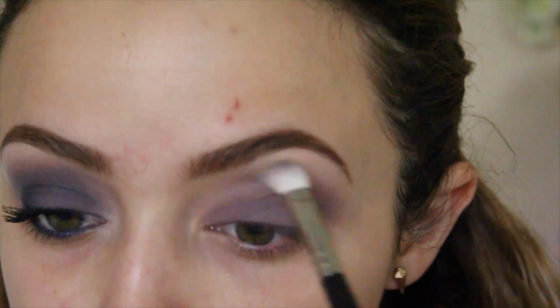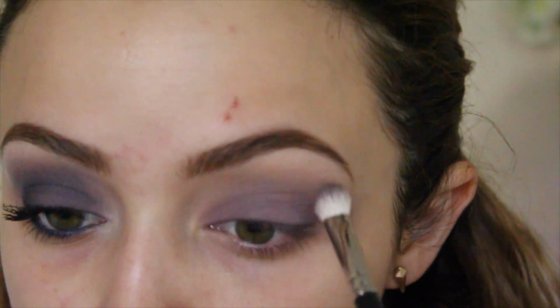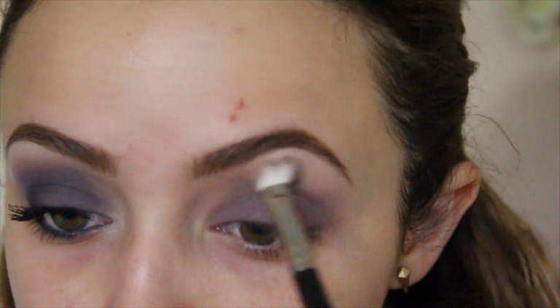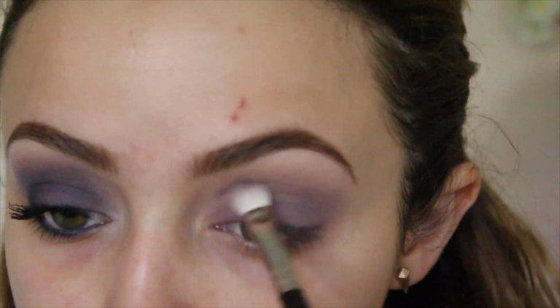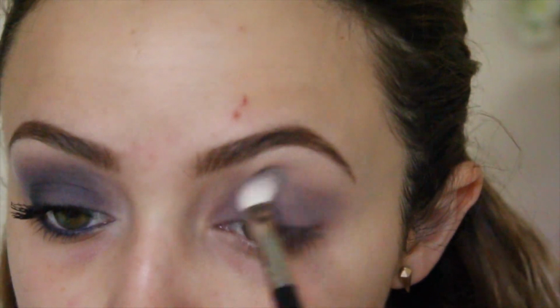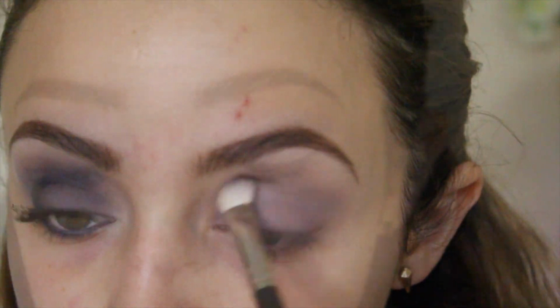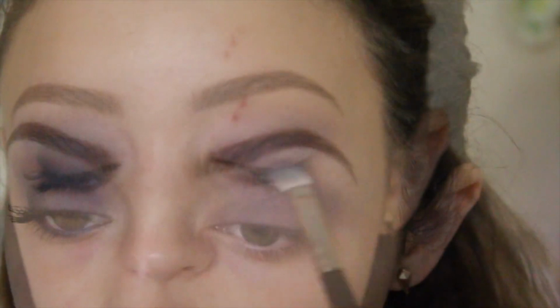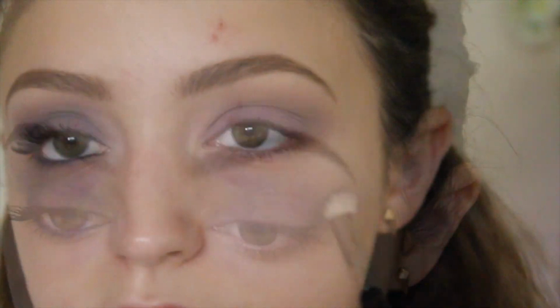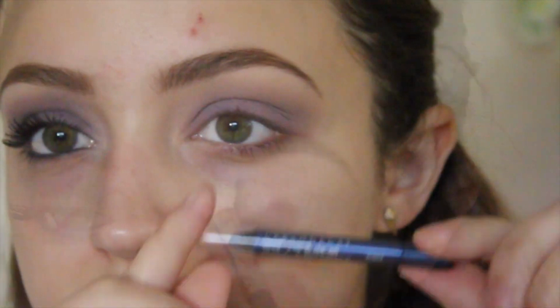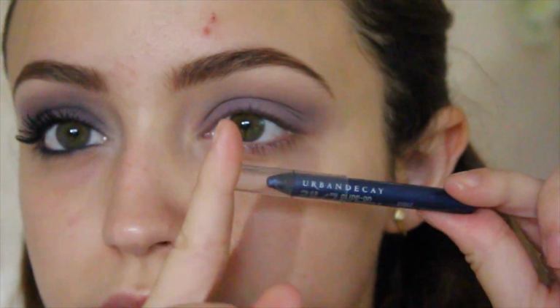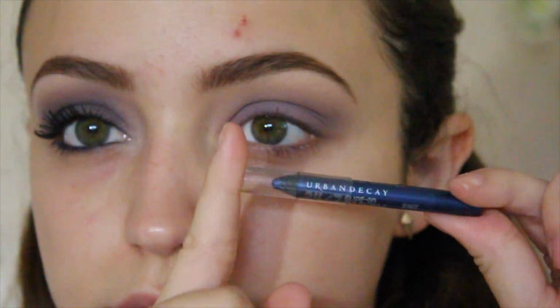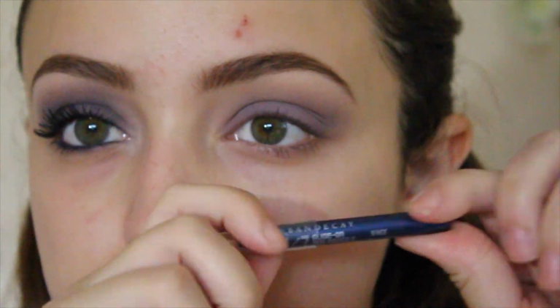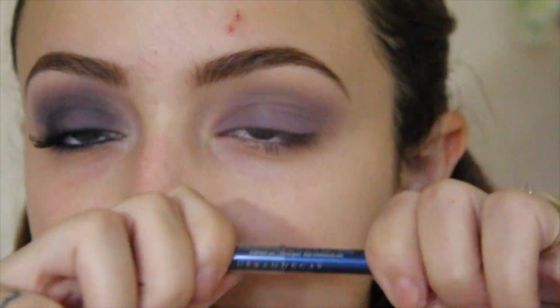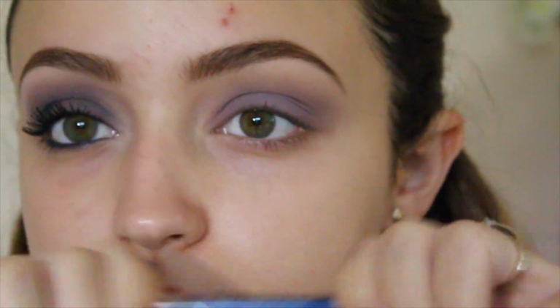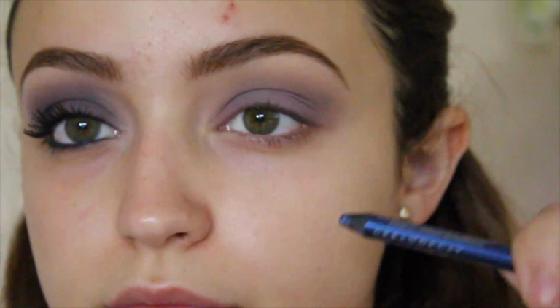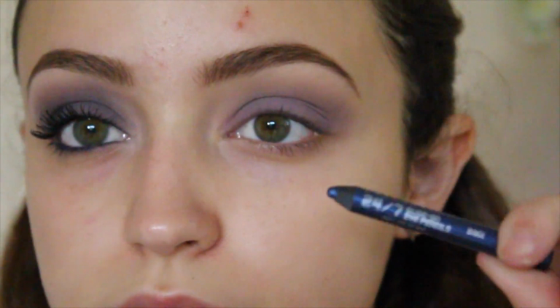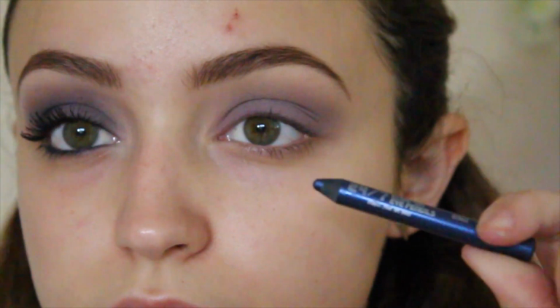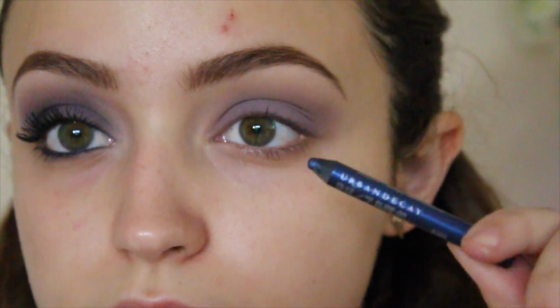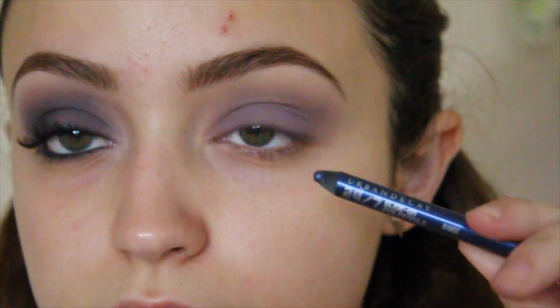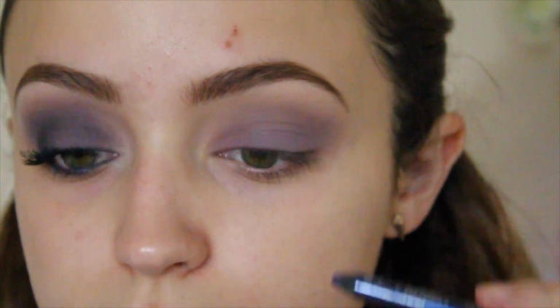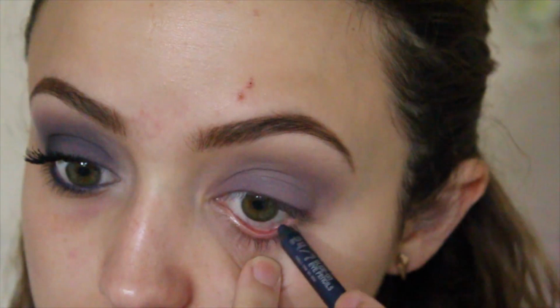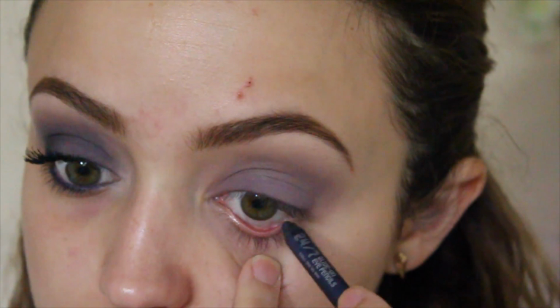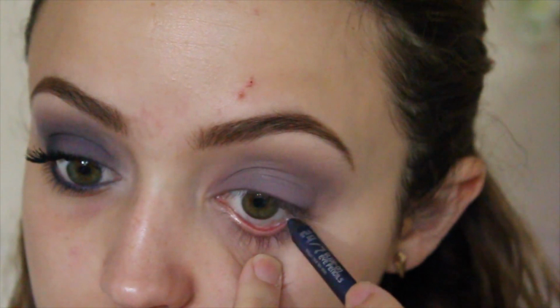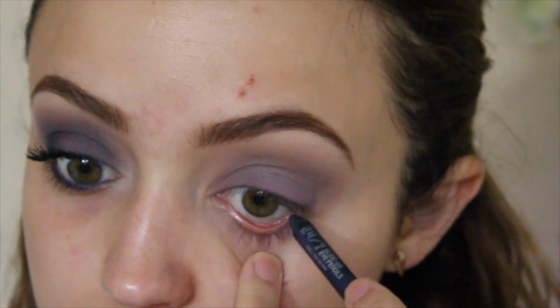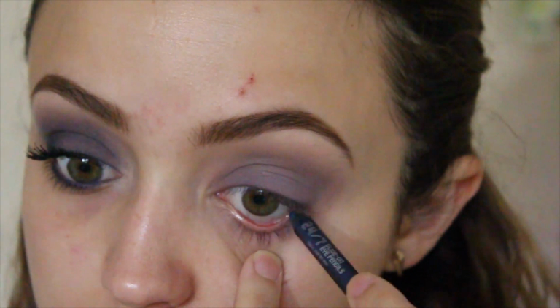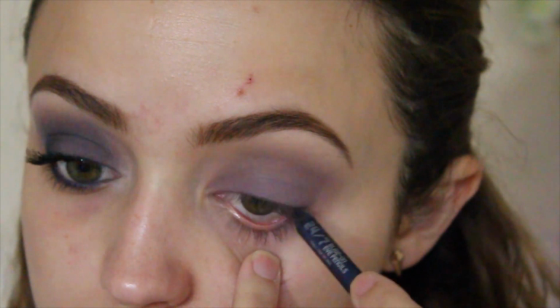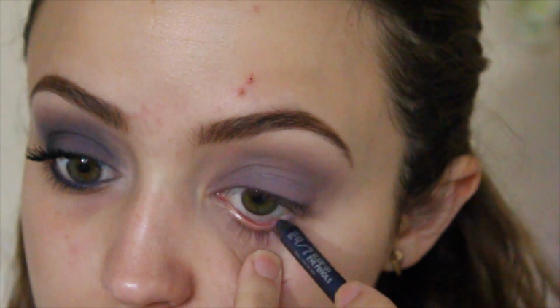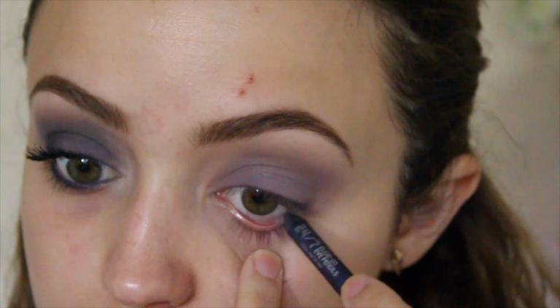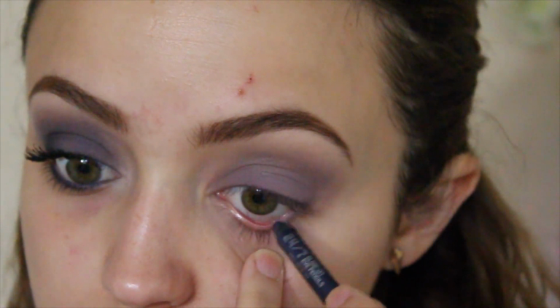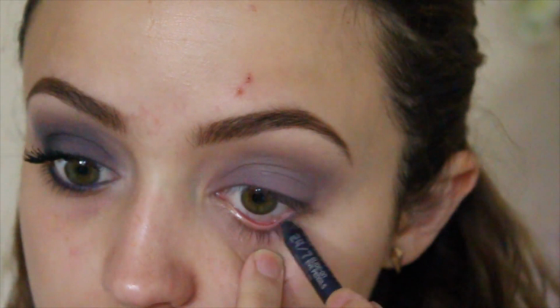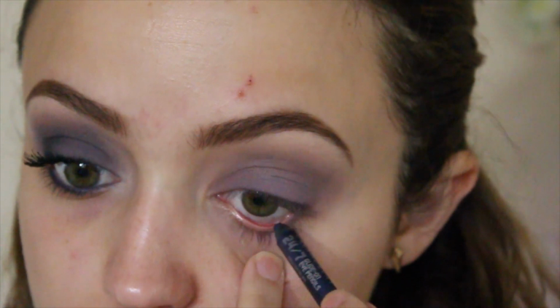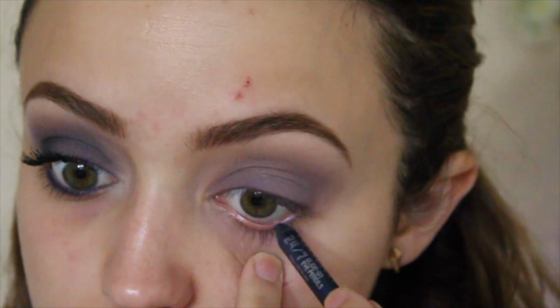Next I'm going to take this Urban Decay eyeliner in the color Binge and apply this to my waterline and my tightline as well.